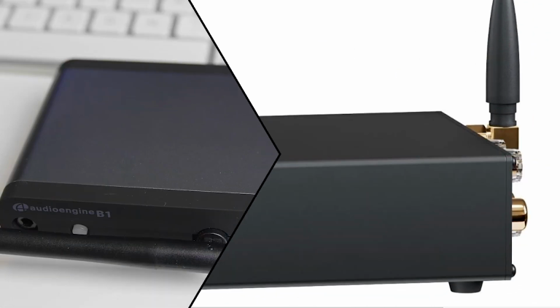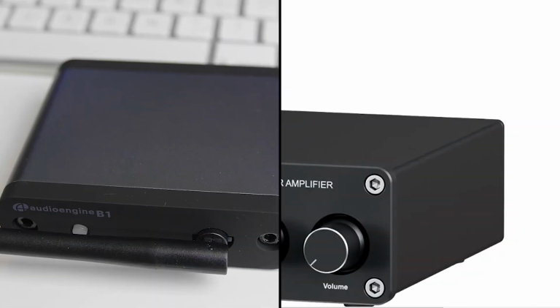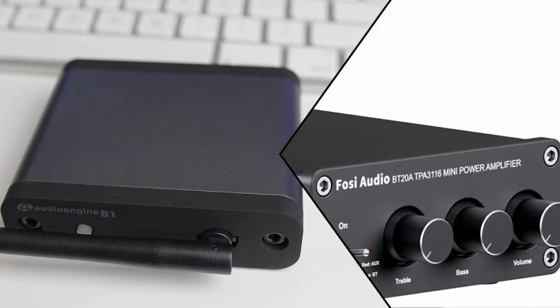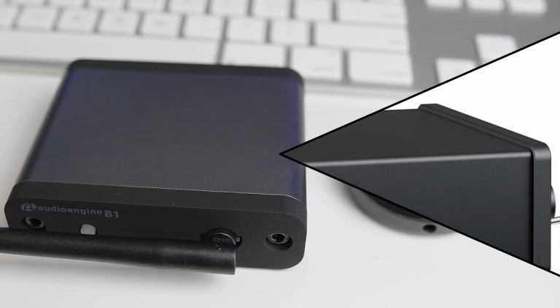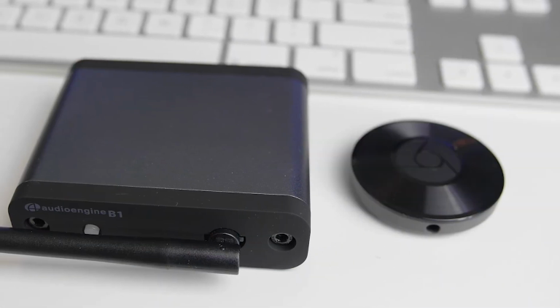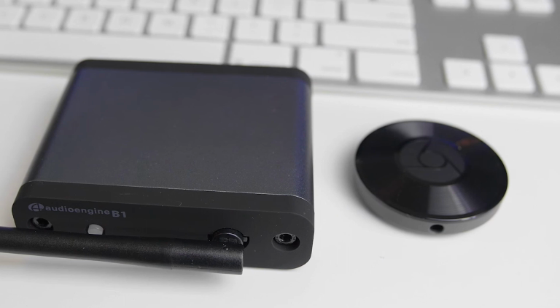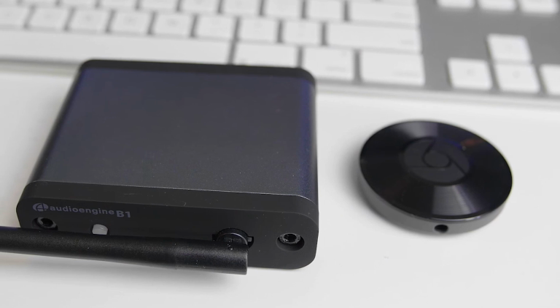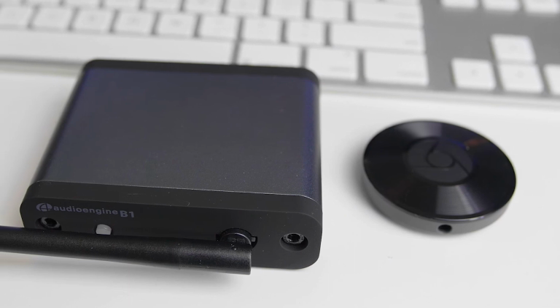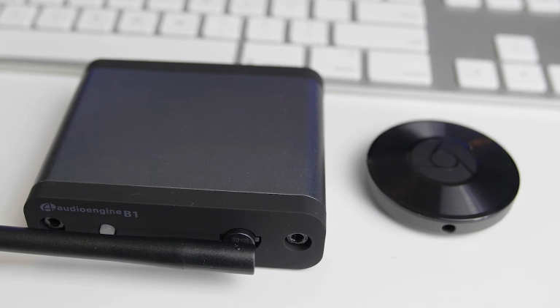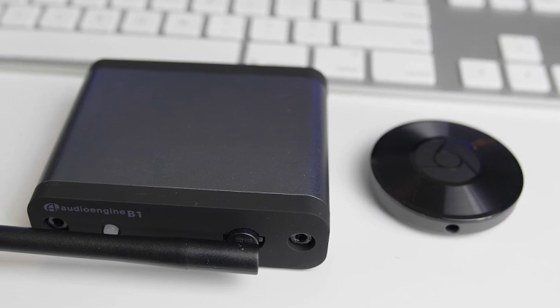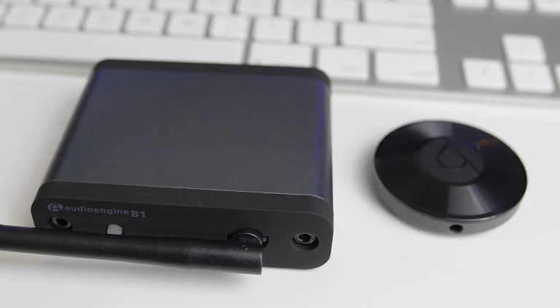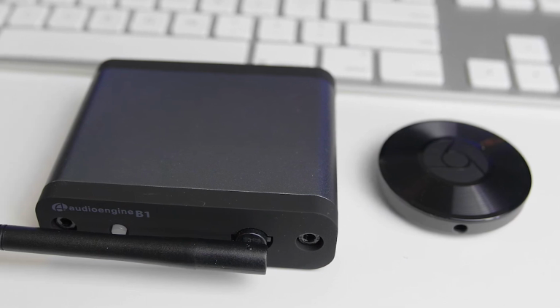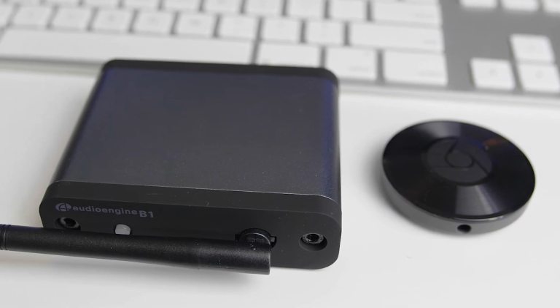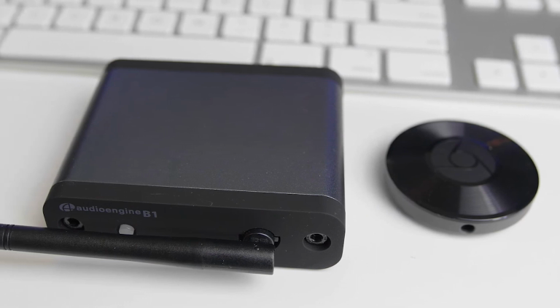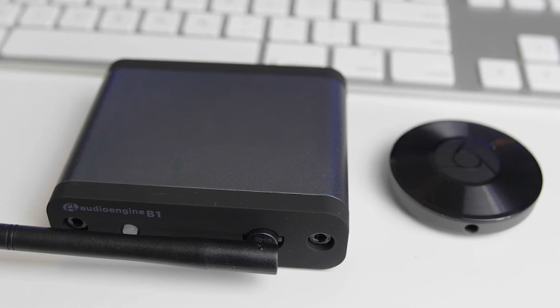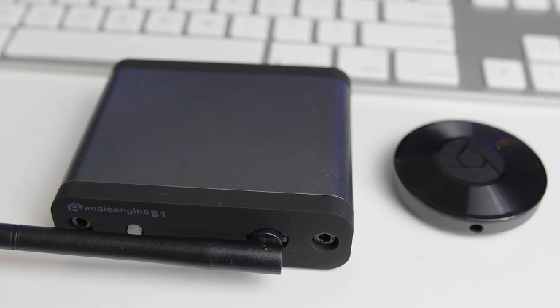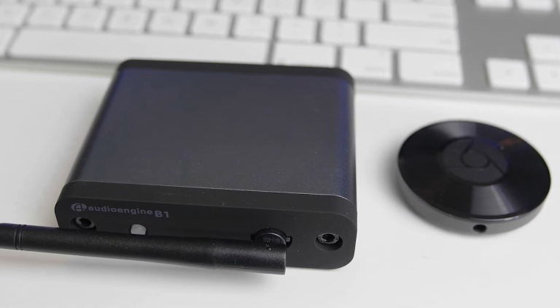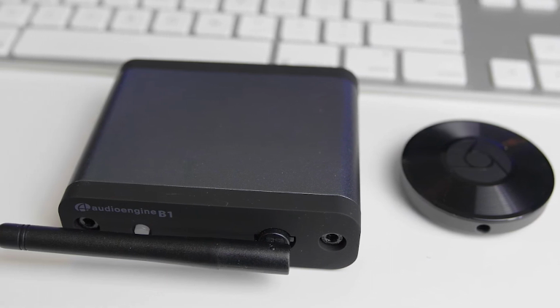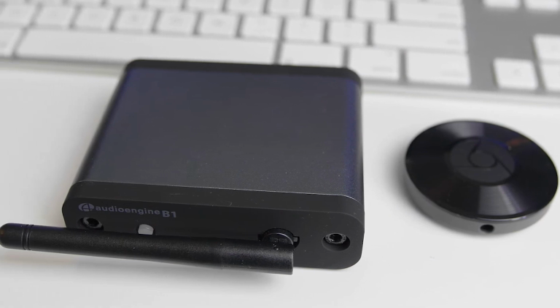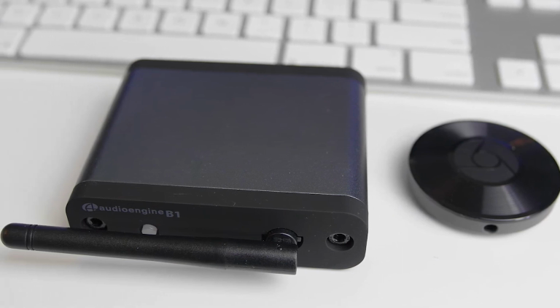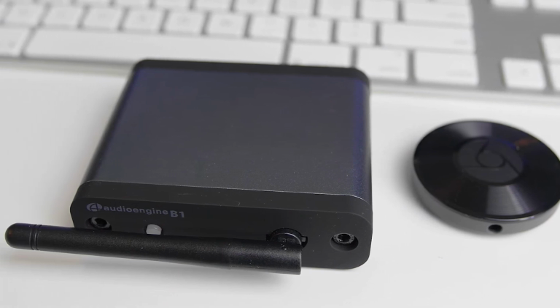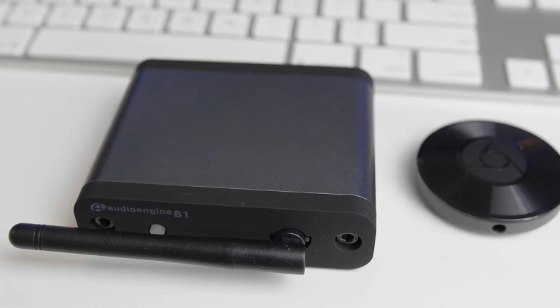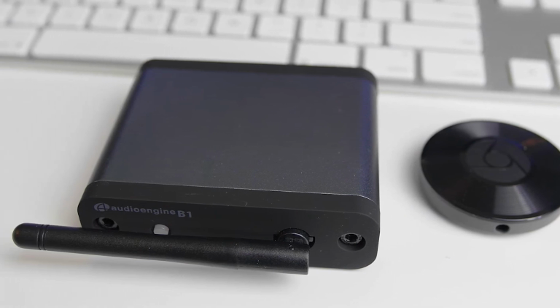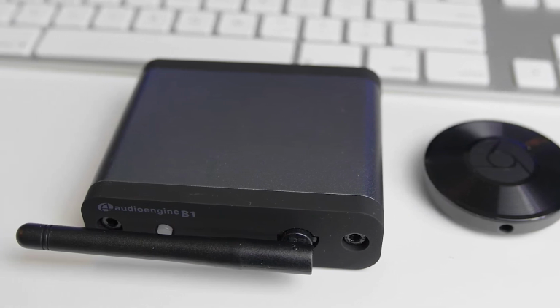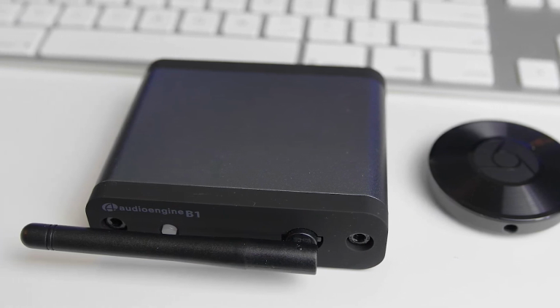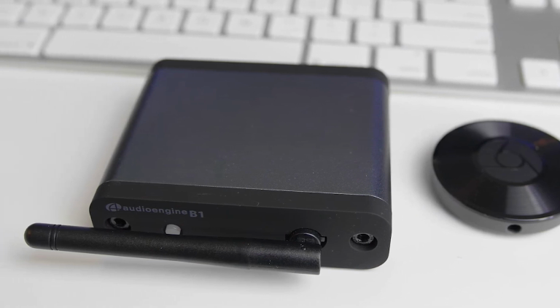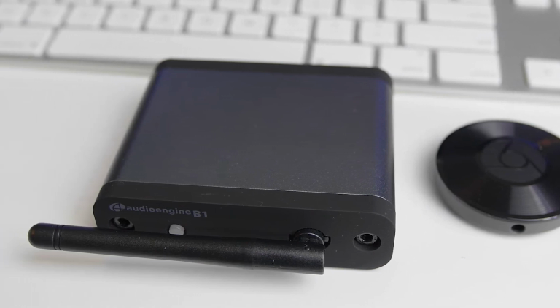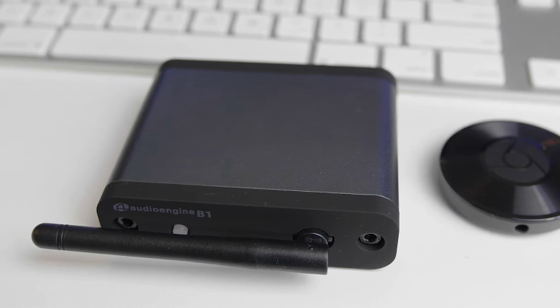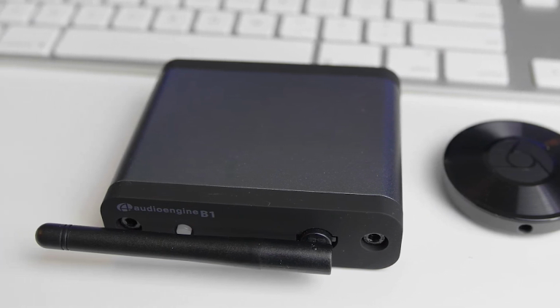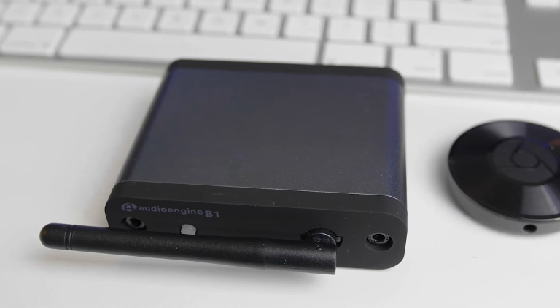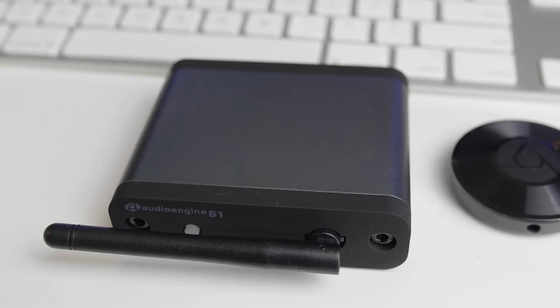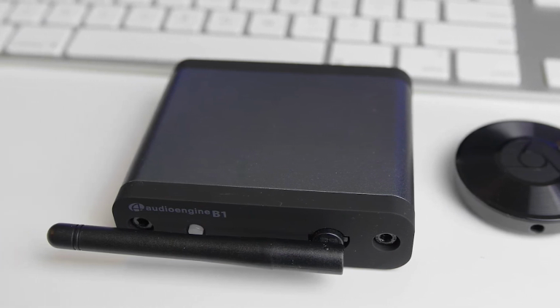And with that, we come to the end of our review. We hope this video helps you choose the best Bluetooth audio receivers.